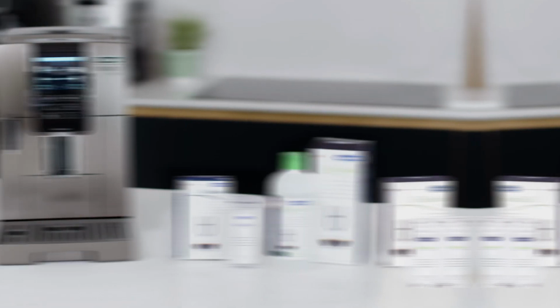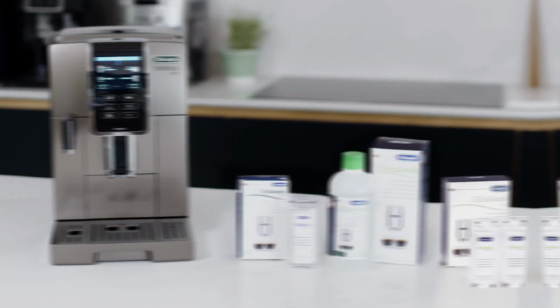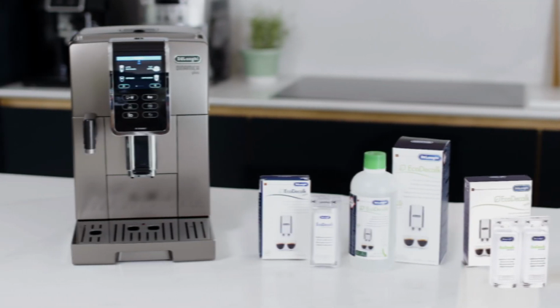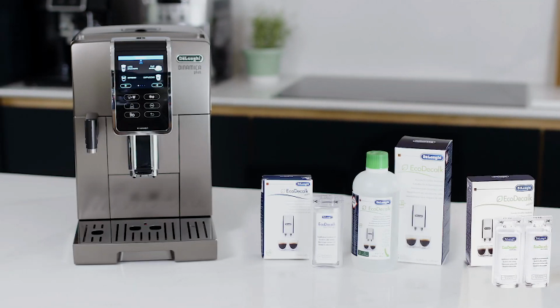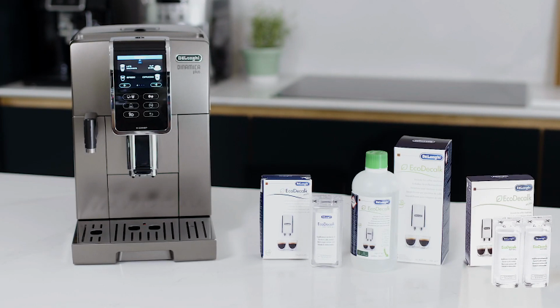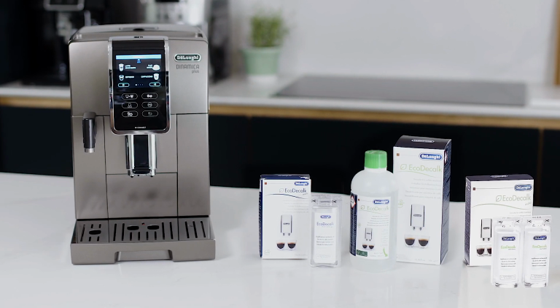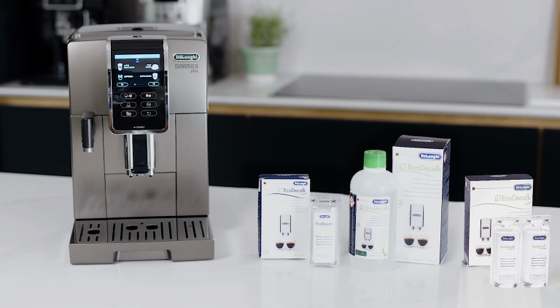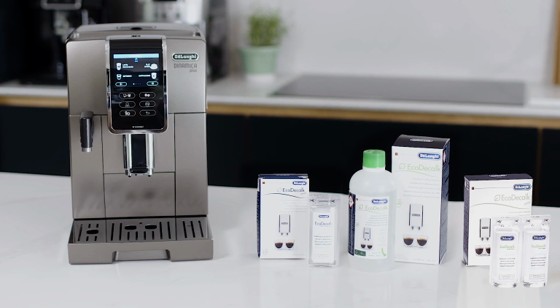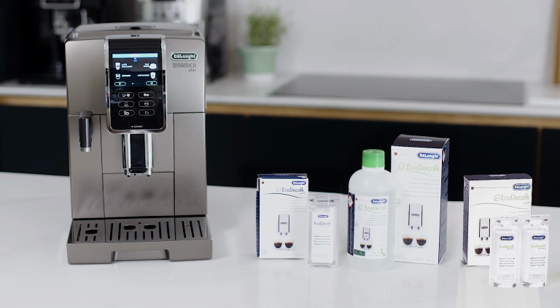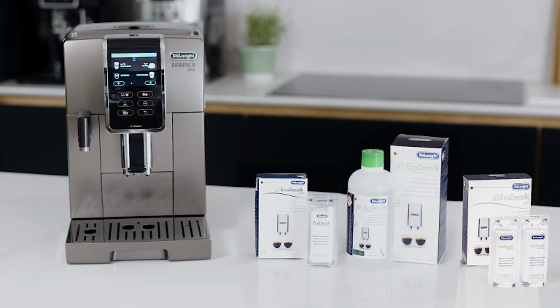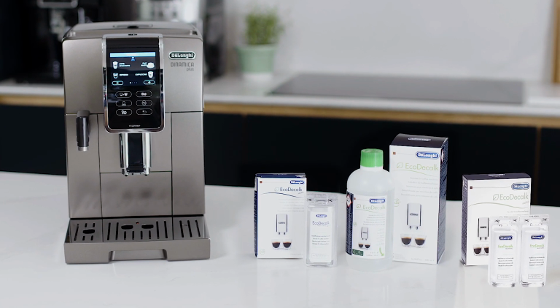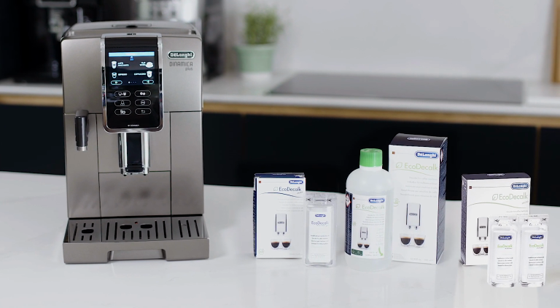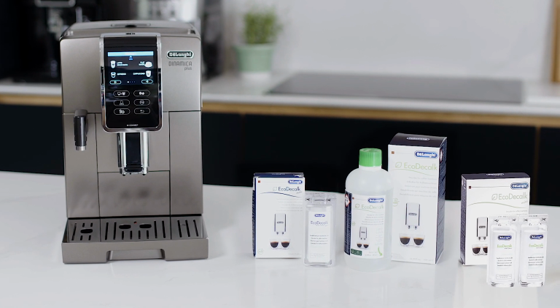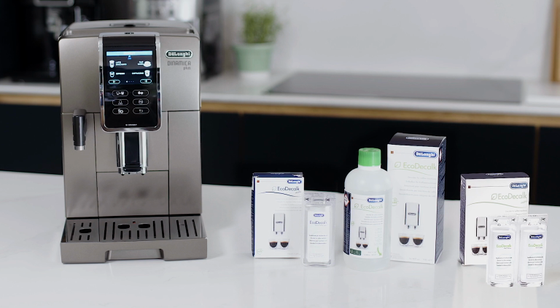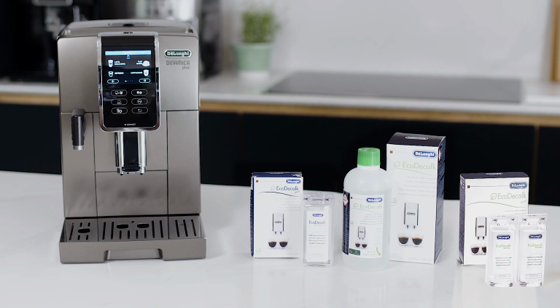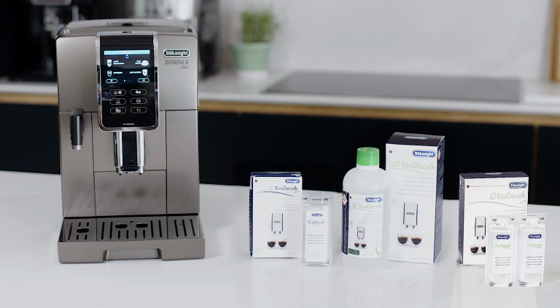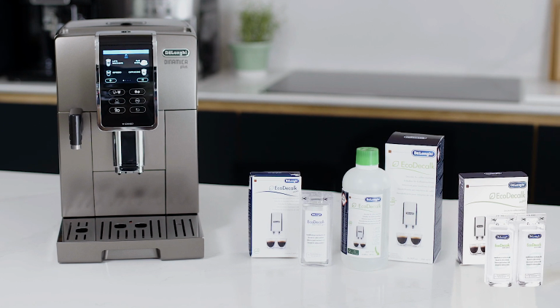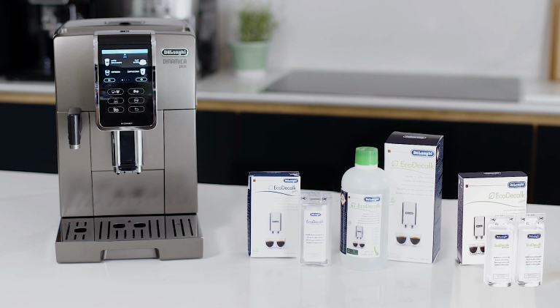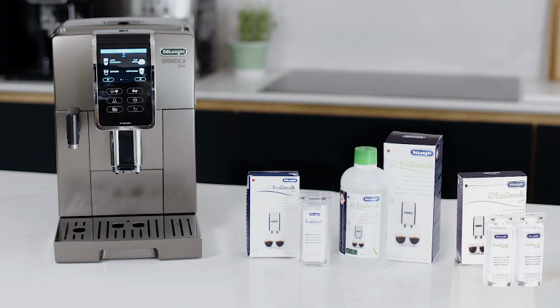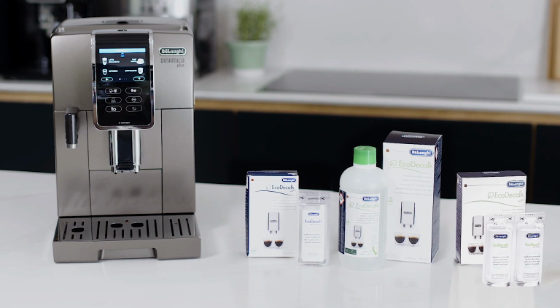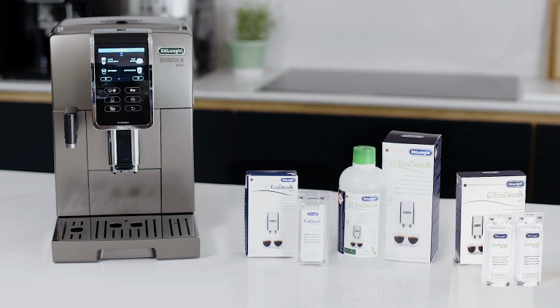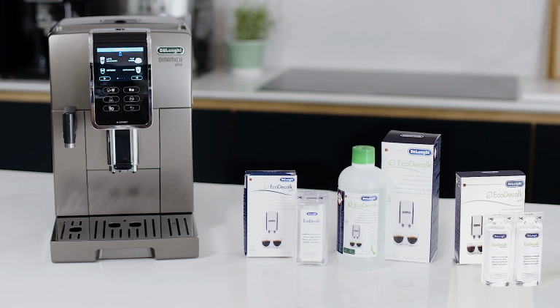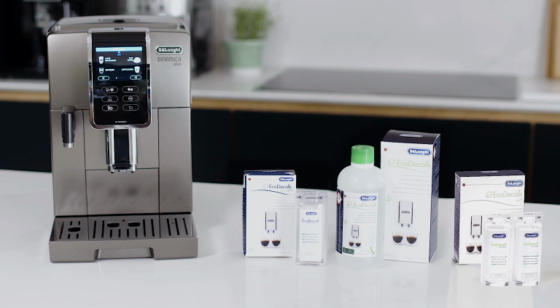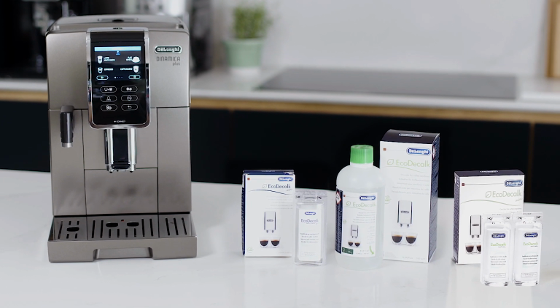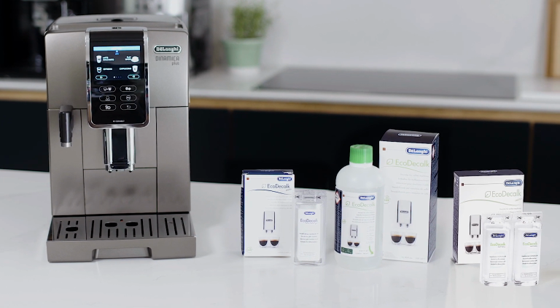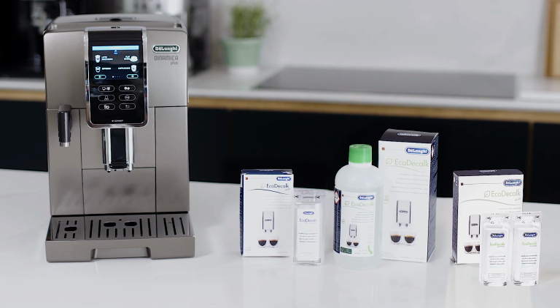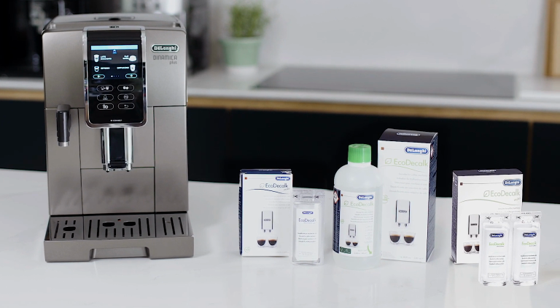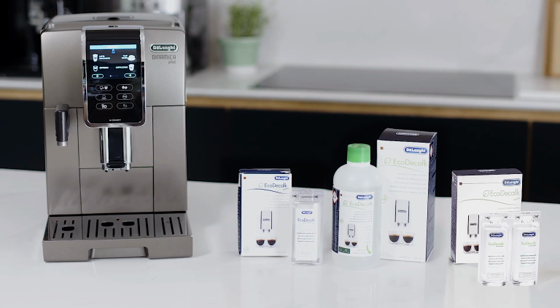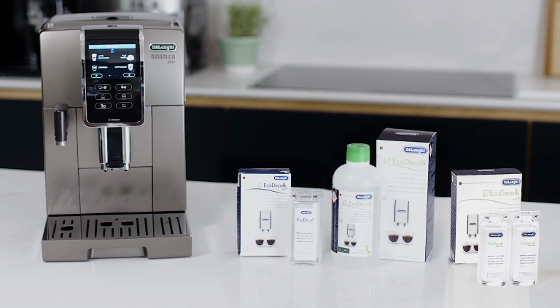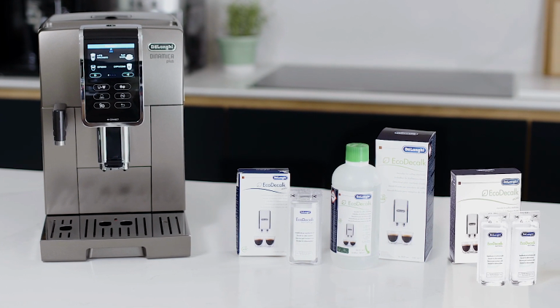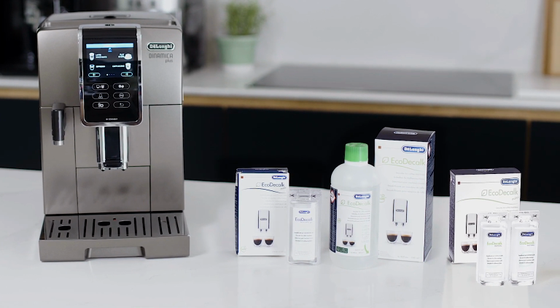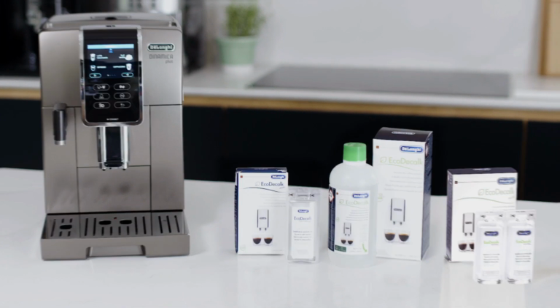Eco Decalc is available in a single pack, double pack or larger 500ml bottle.